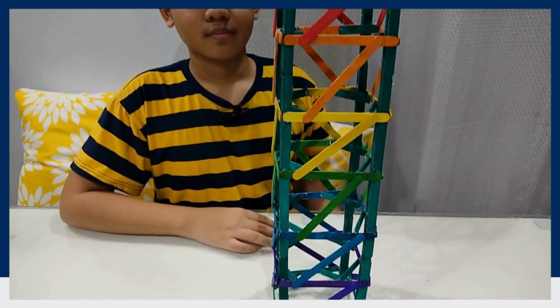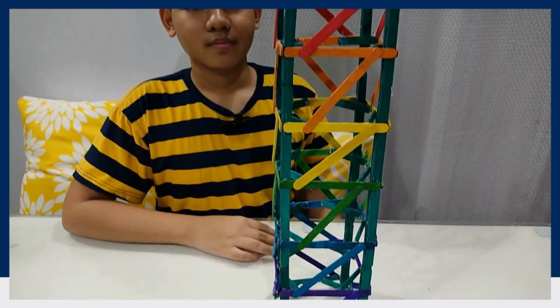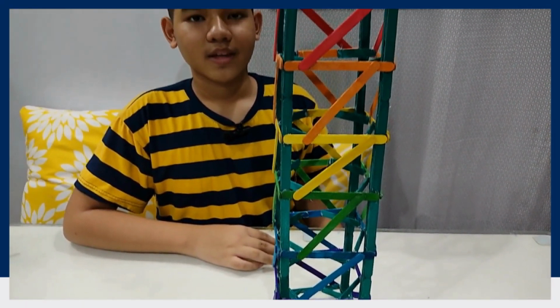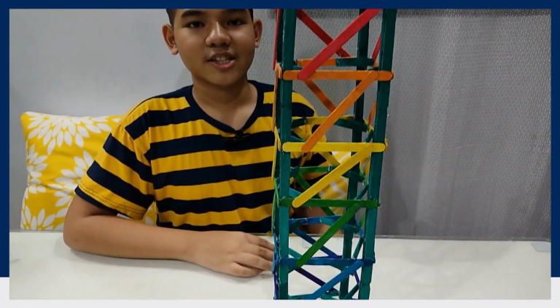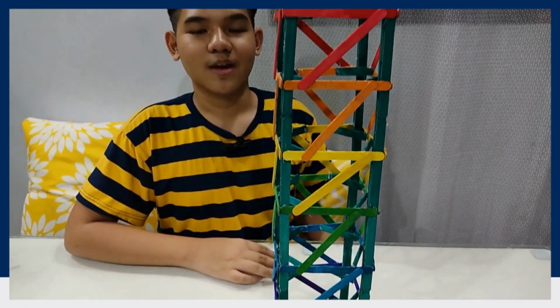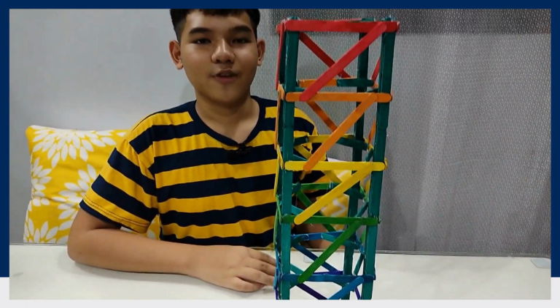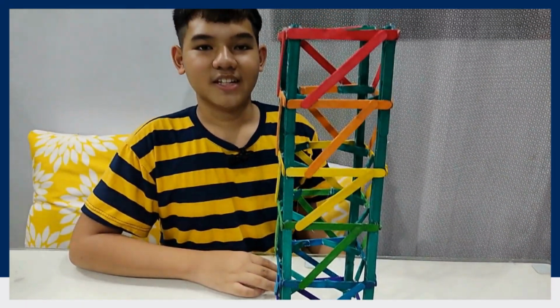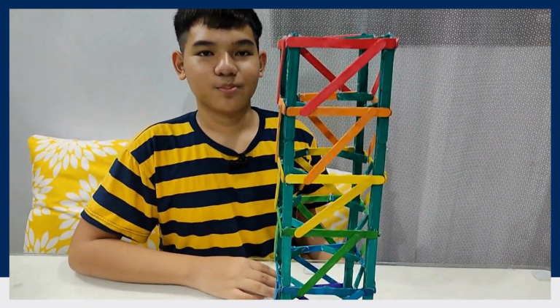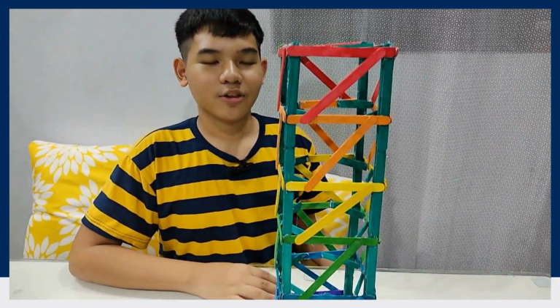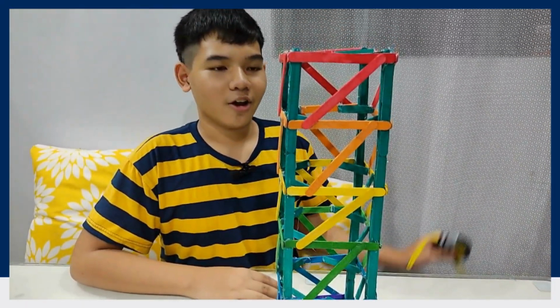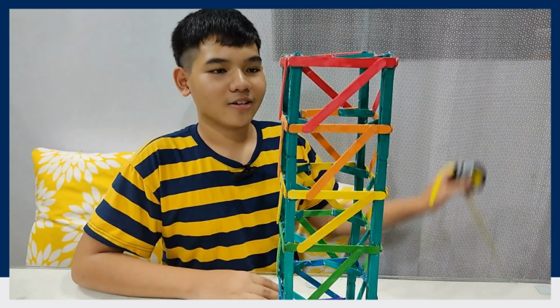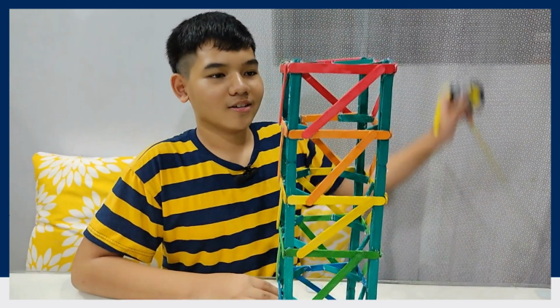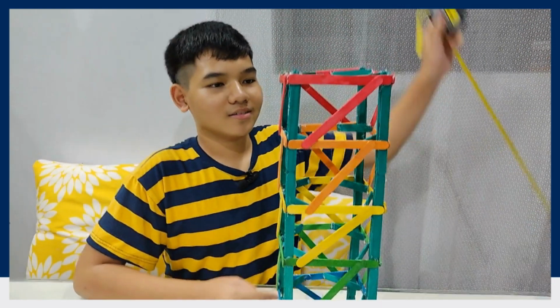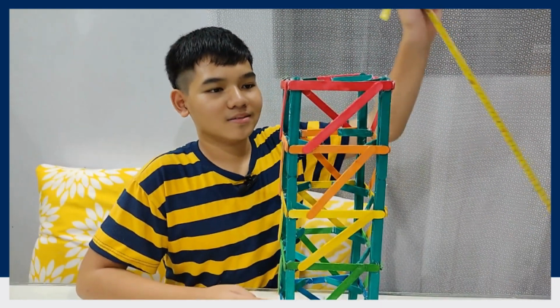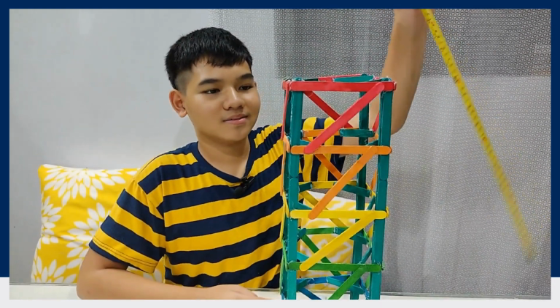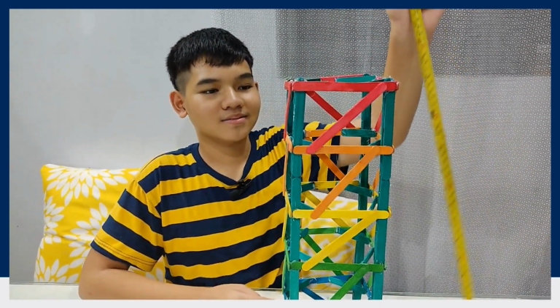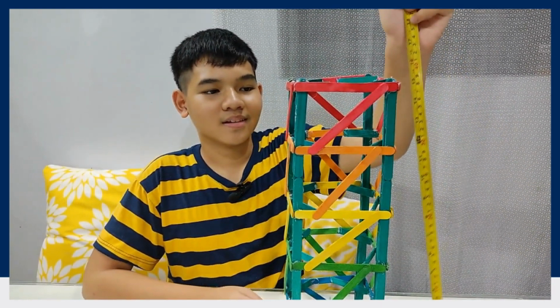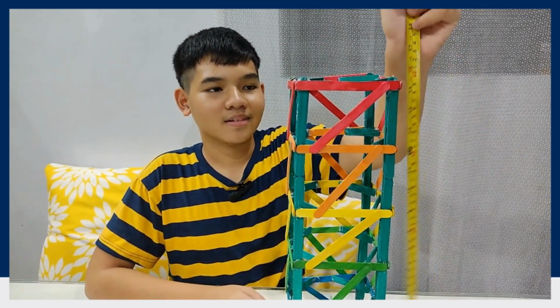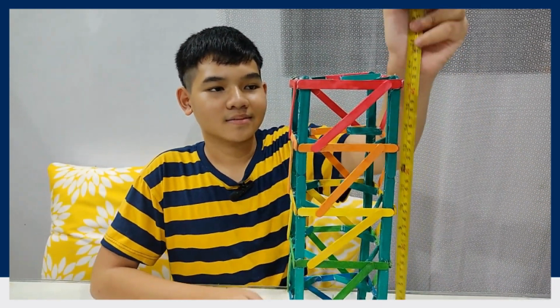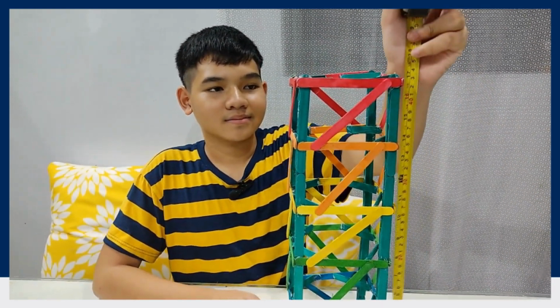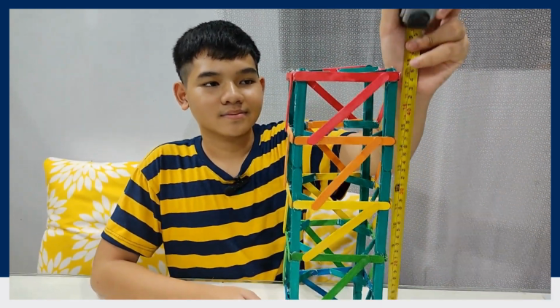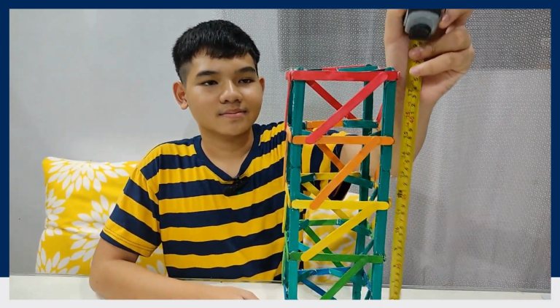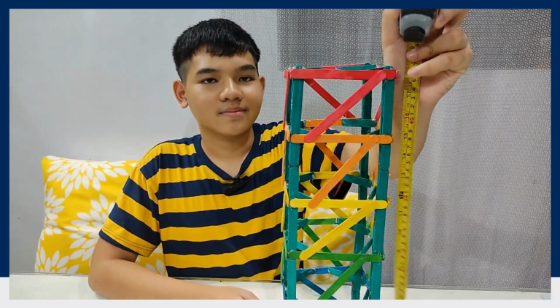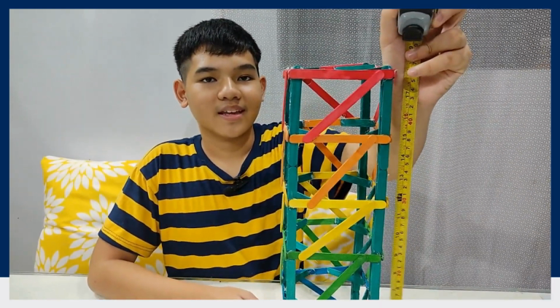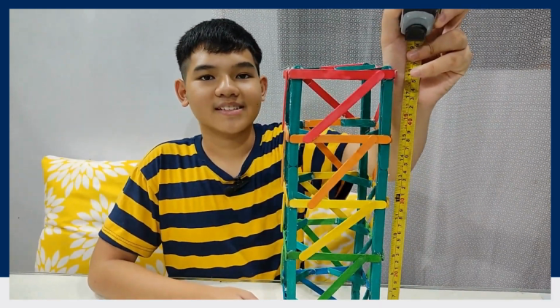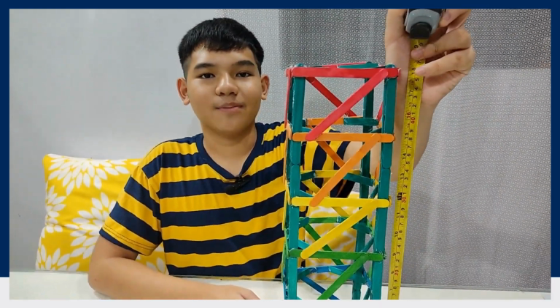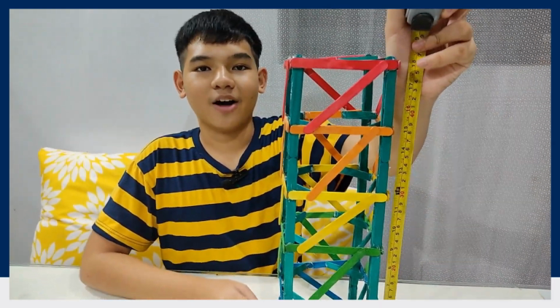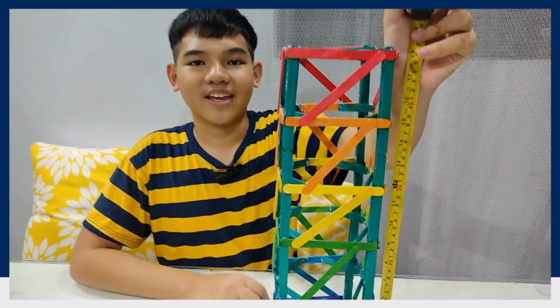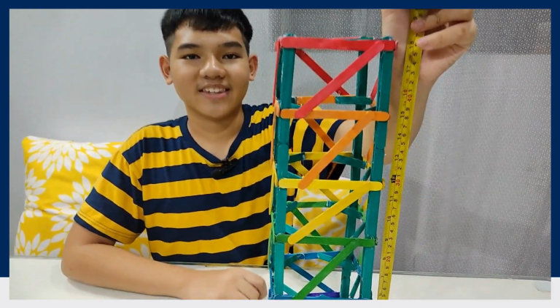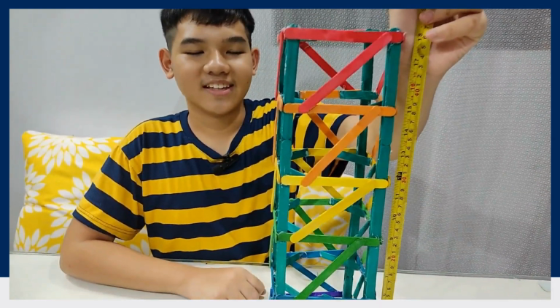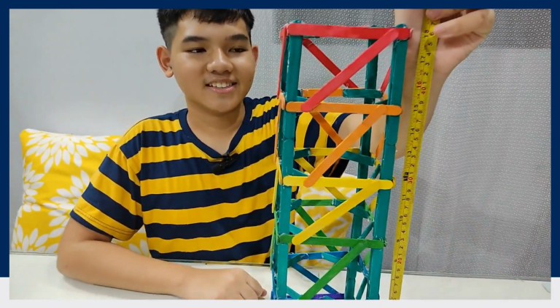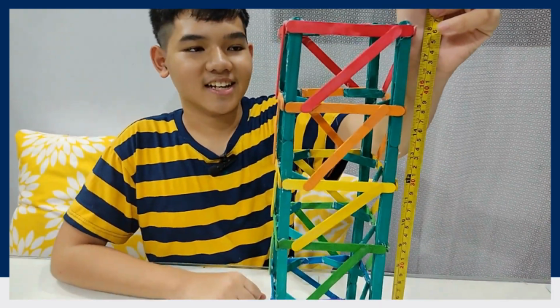Here's my finished product. It's about 18 inches.